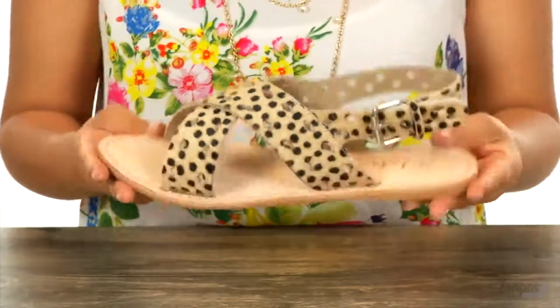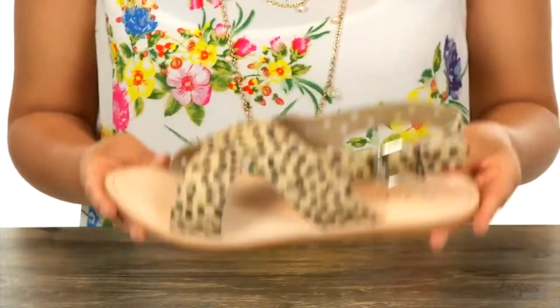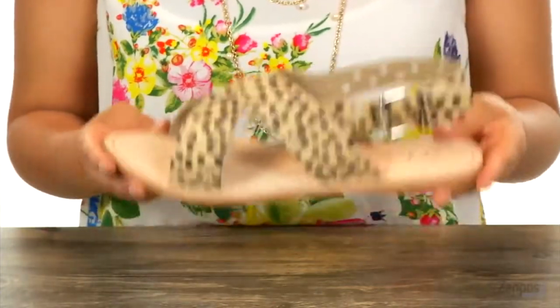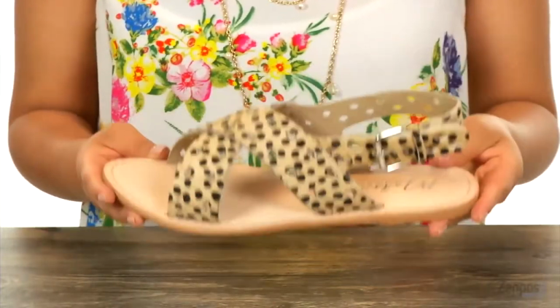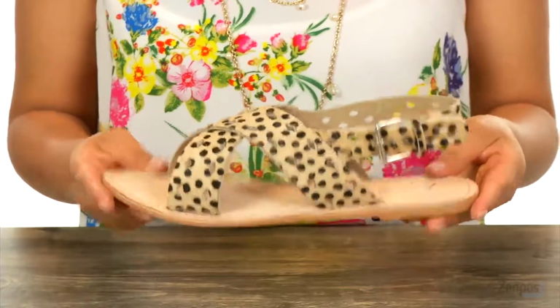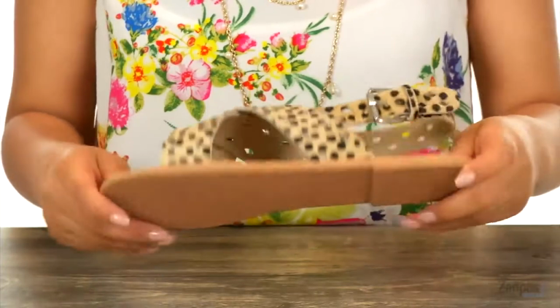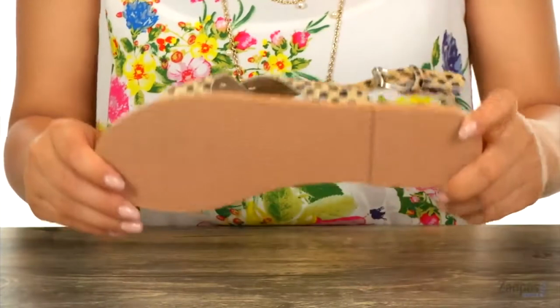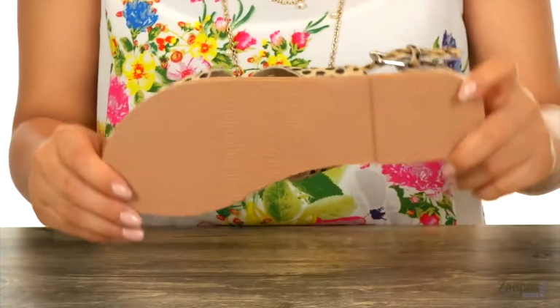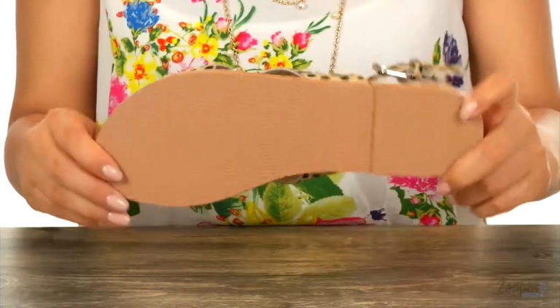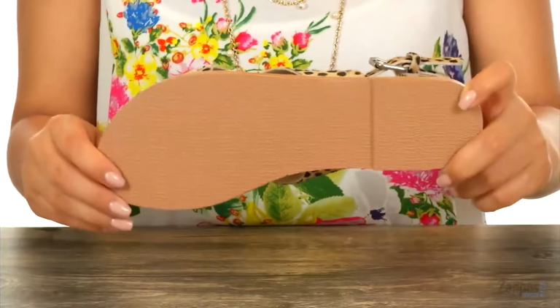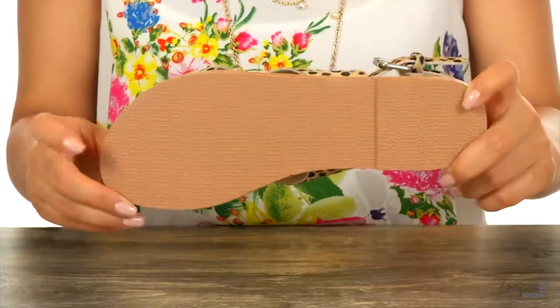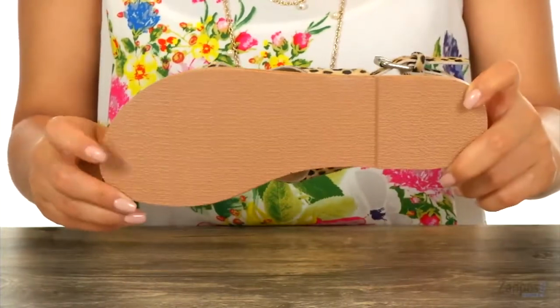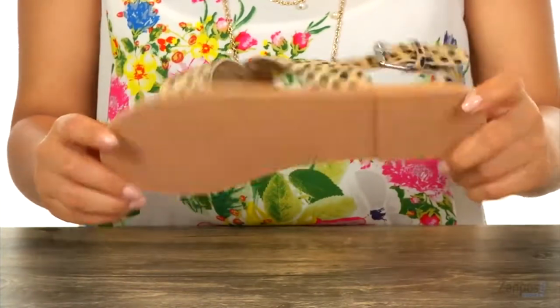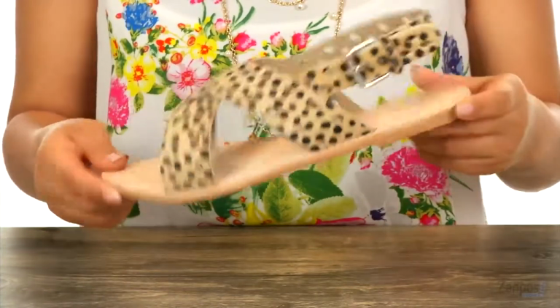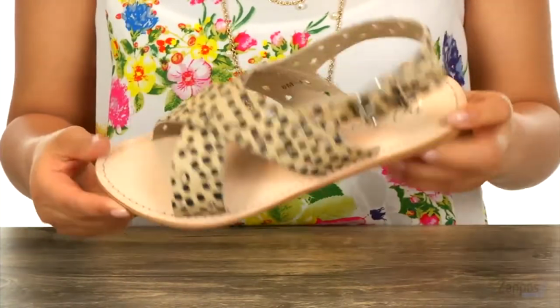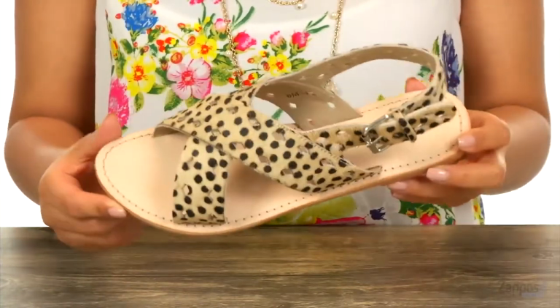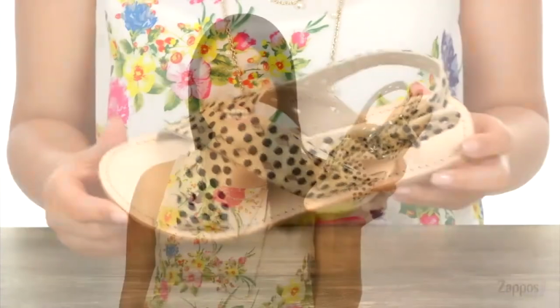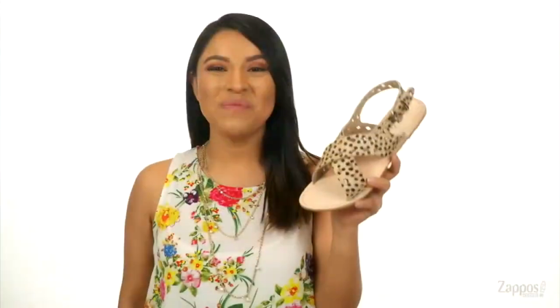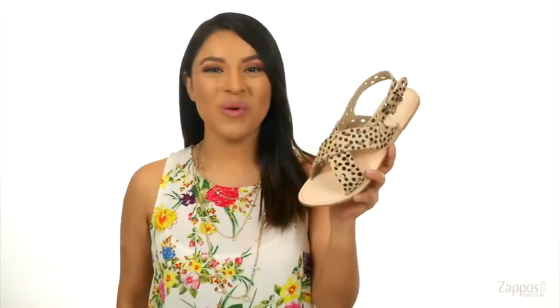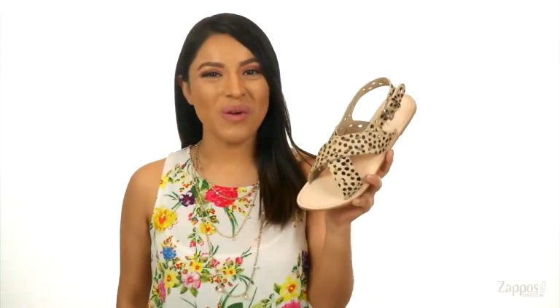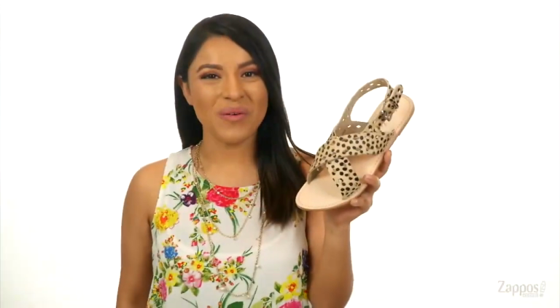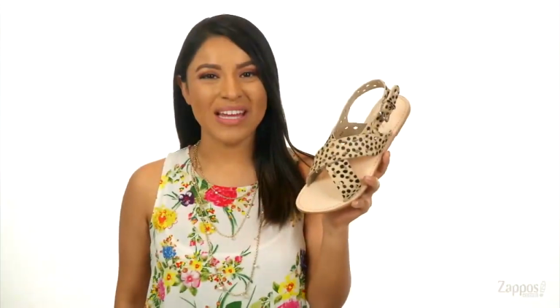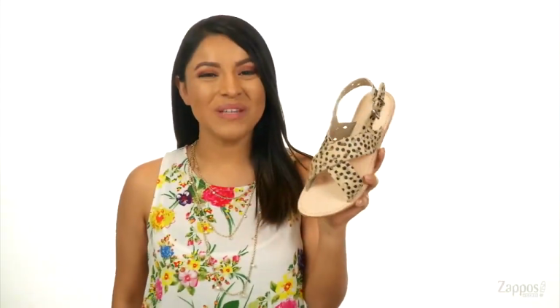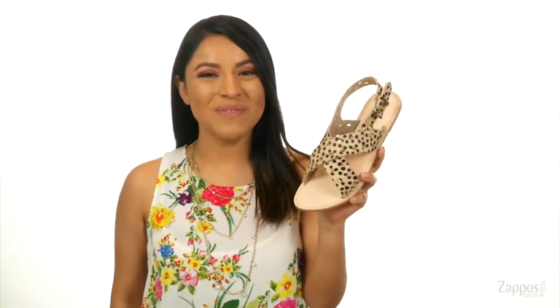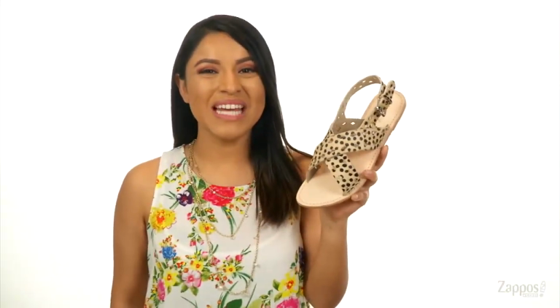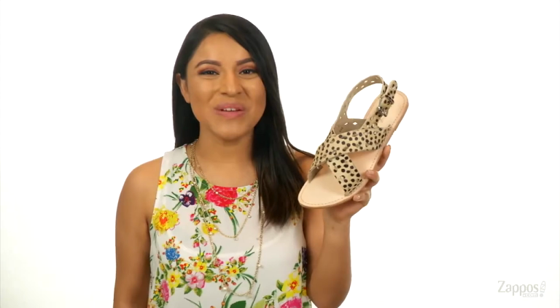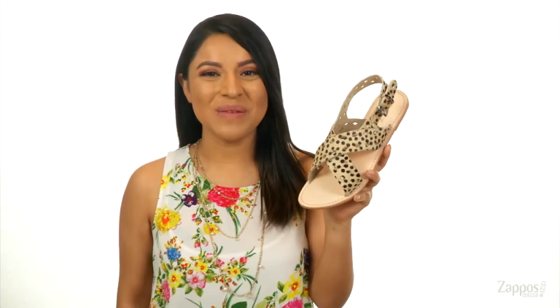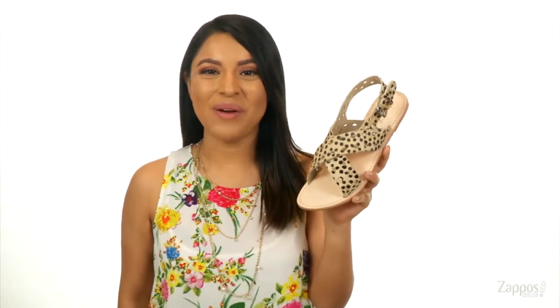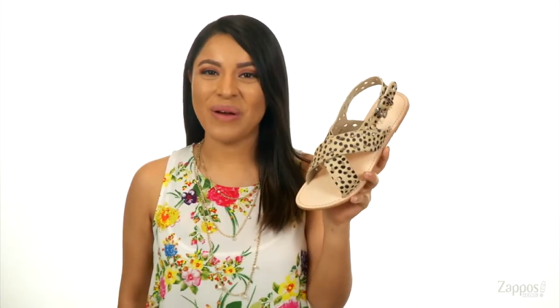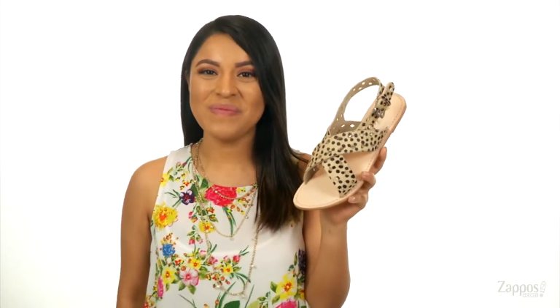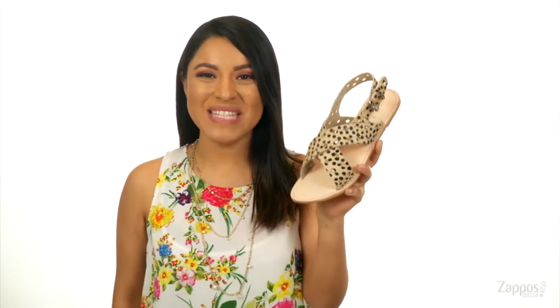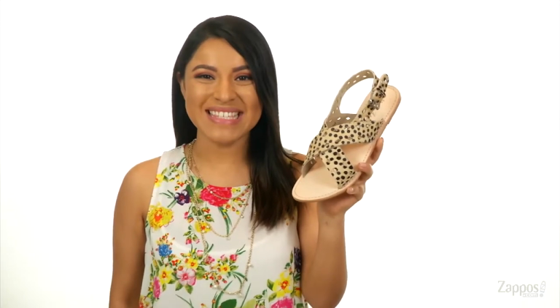These are lightweight and it's all on a synthetic outsole. Be warm weather ready with this fun and unique pair from Matisse.